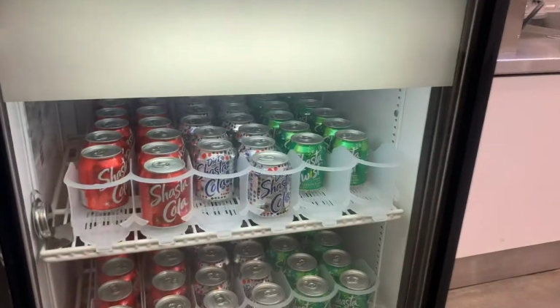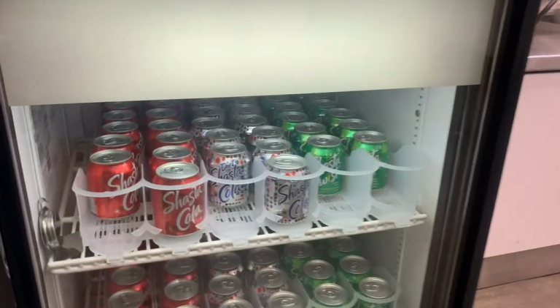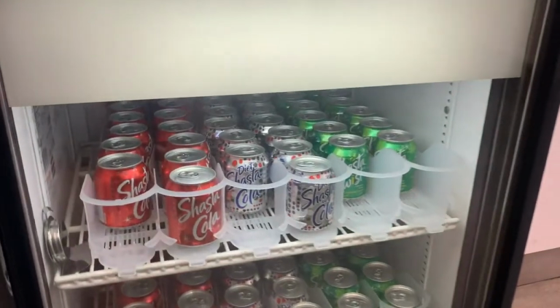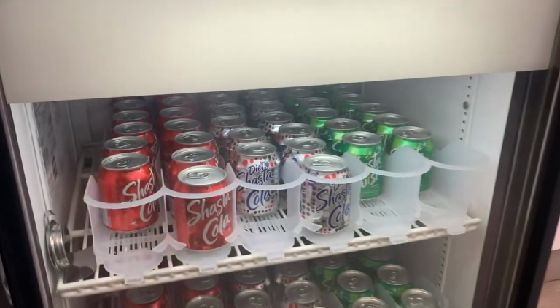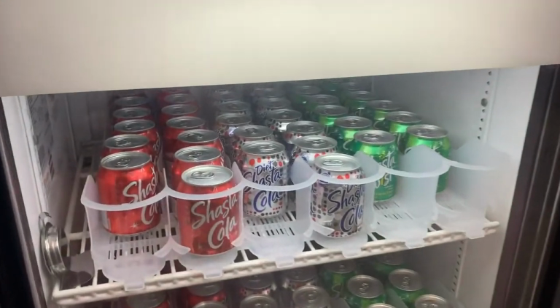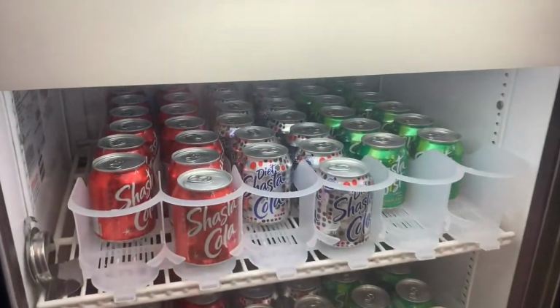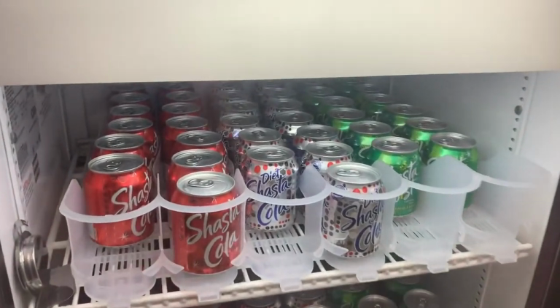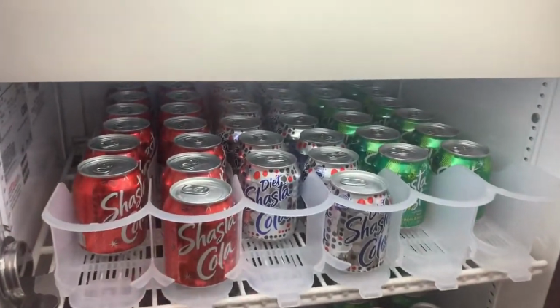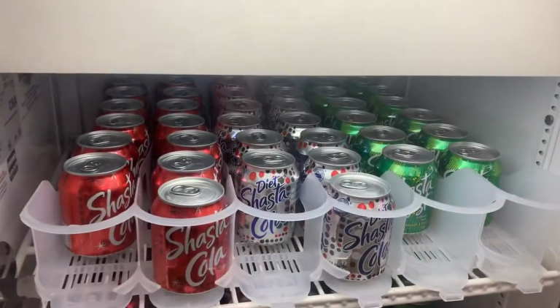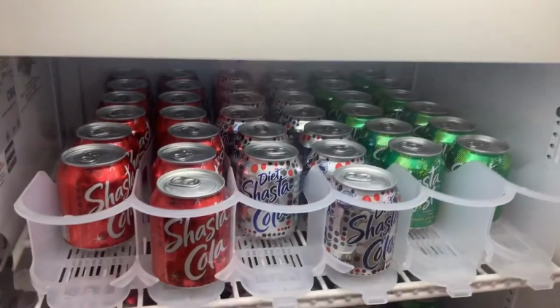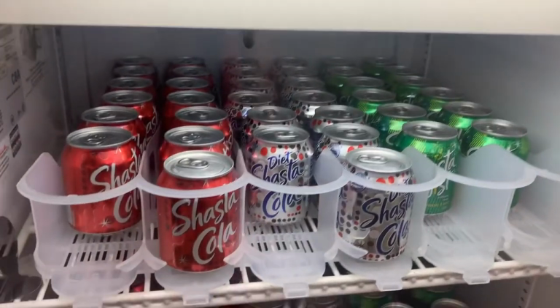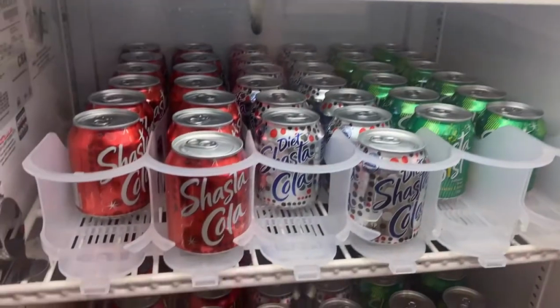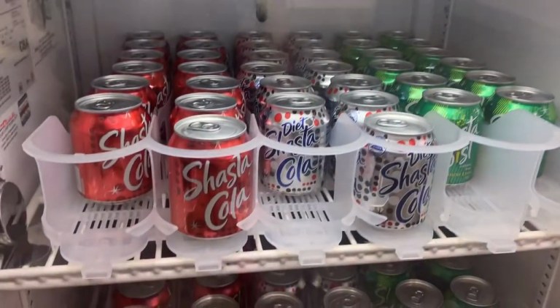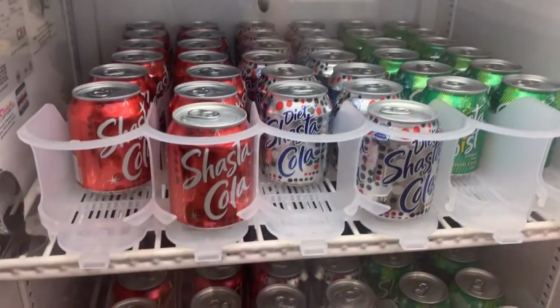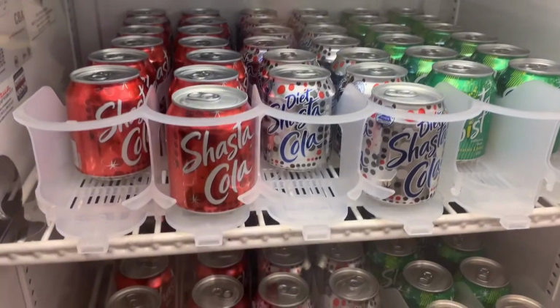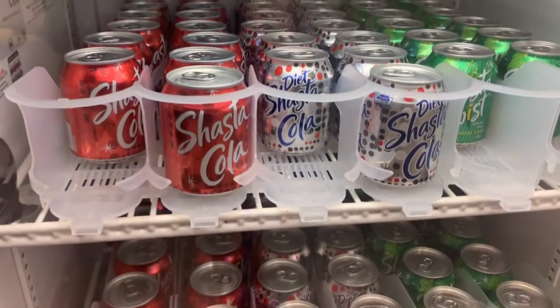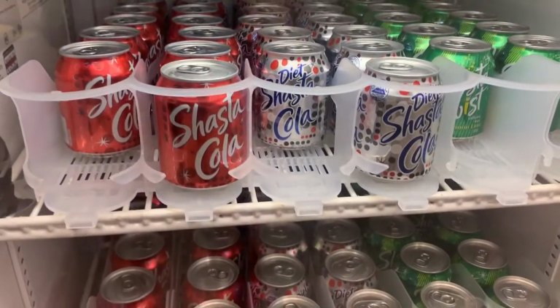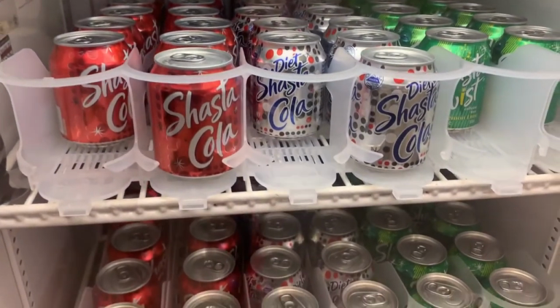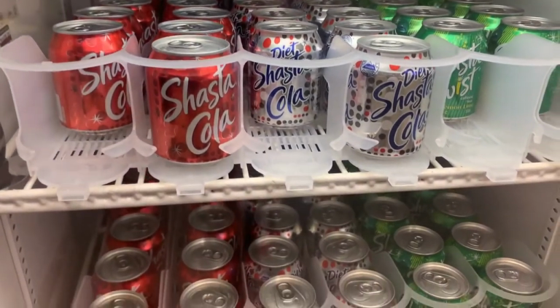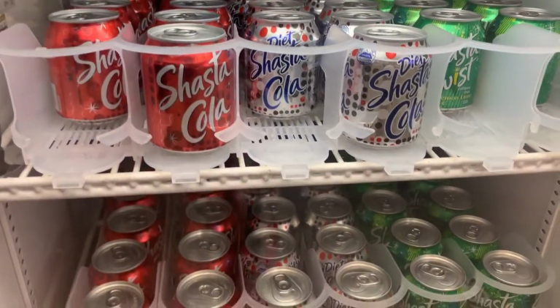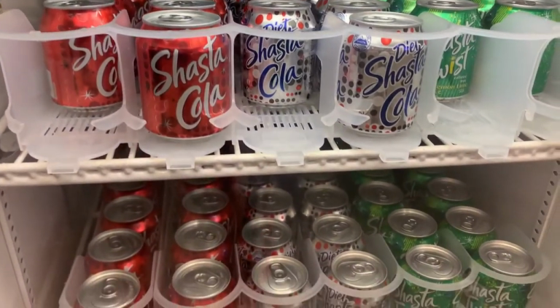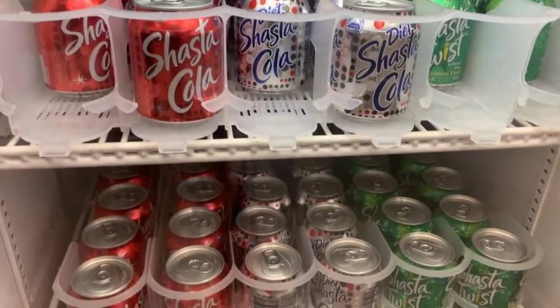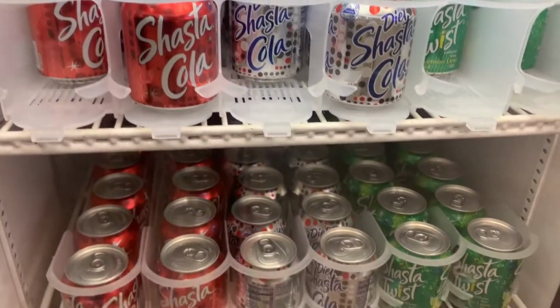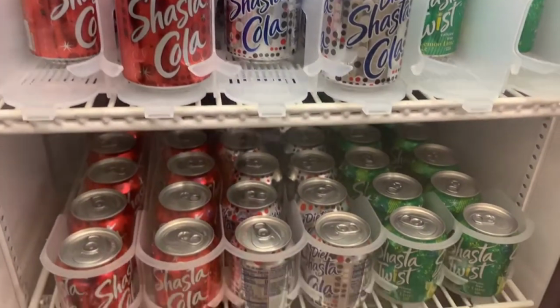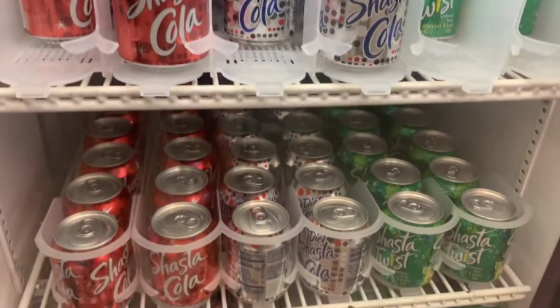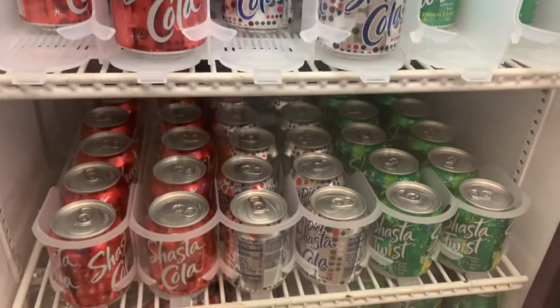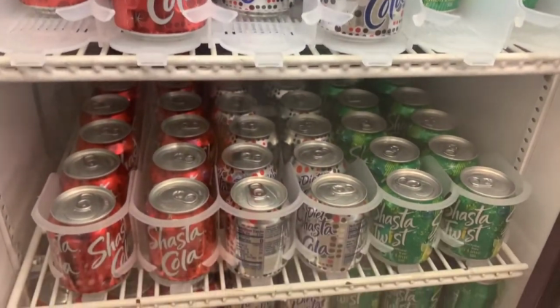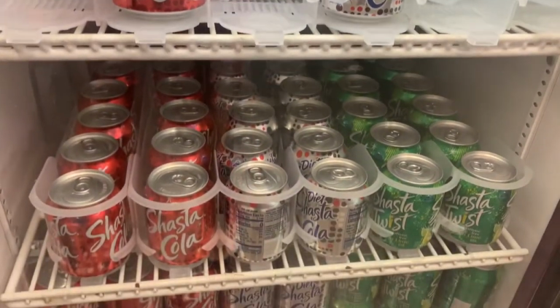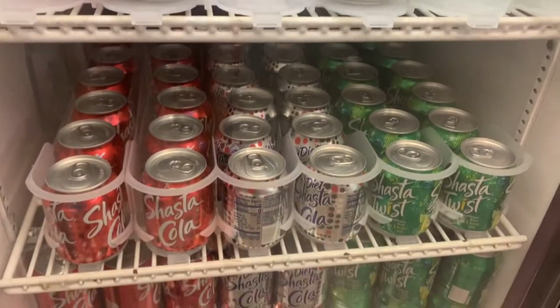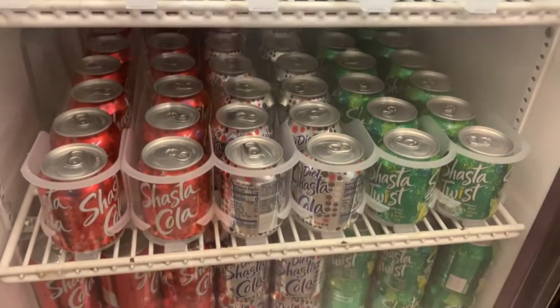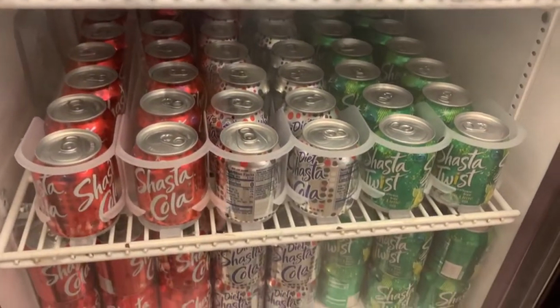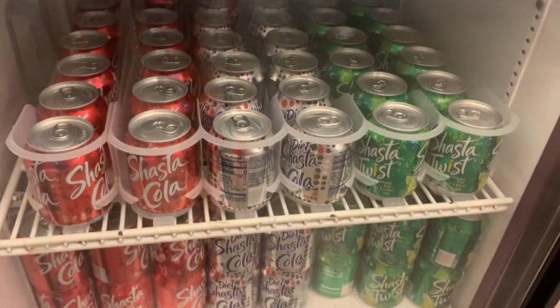These are the tiniest Shasta colas I've ever seen. Like look how small they are.